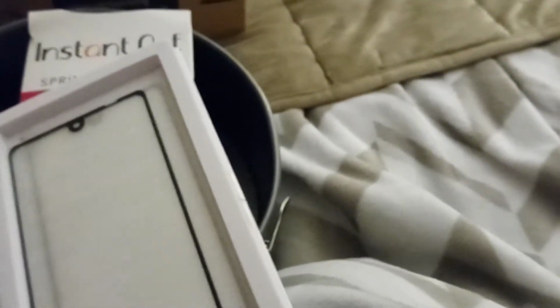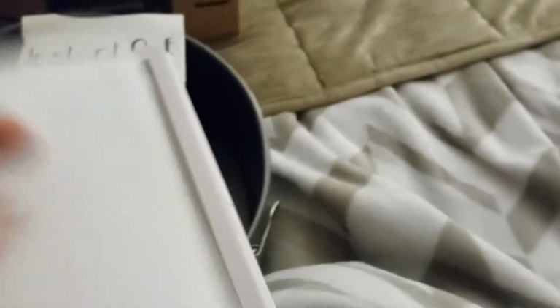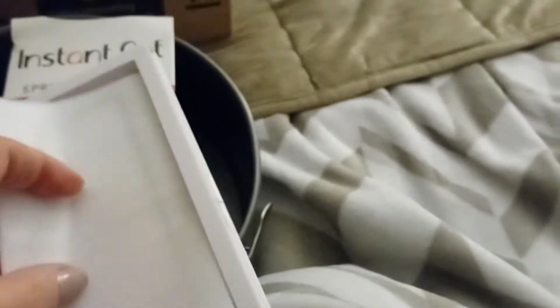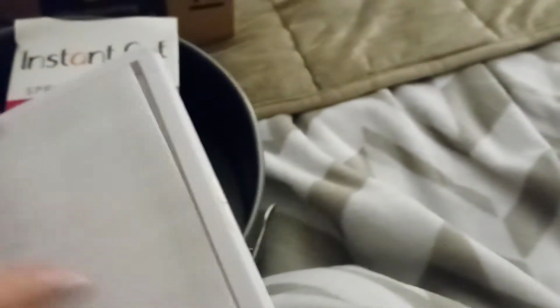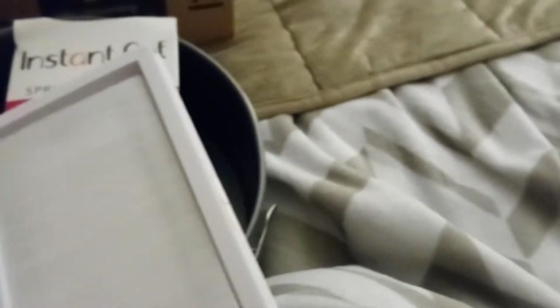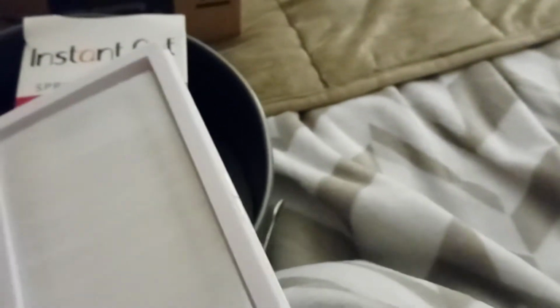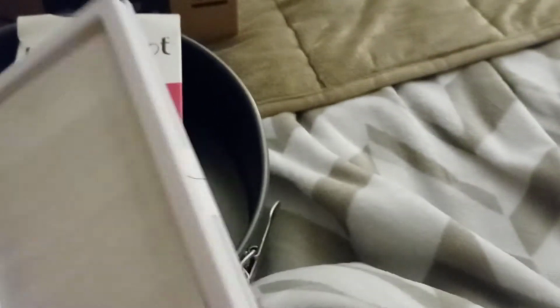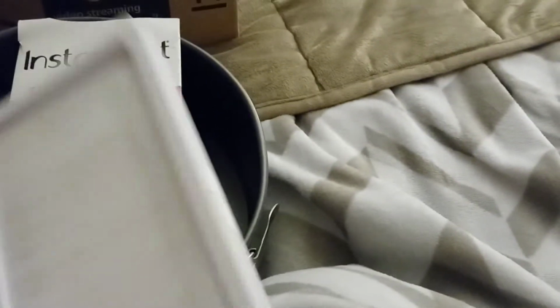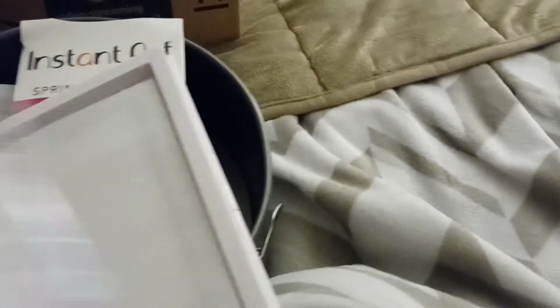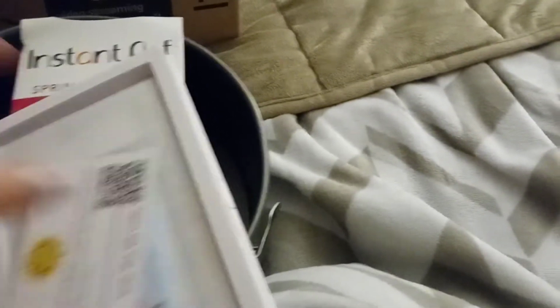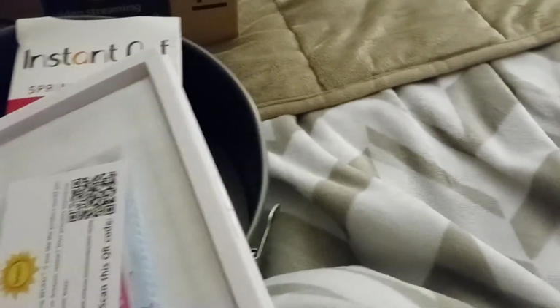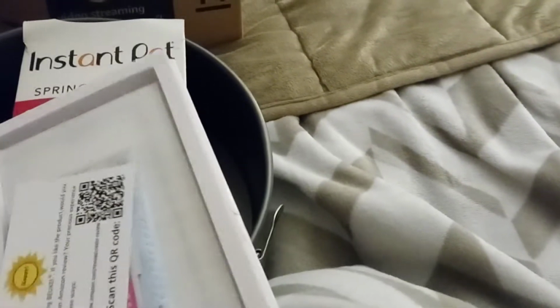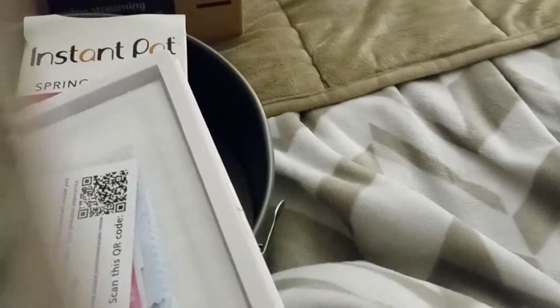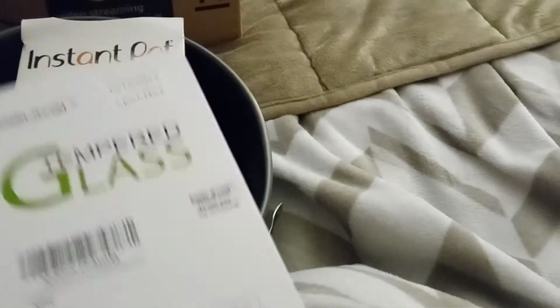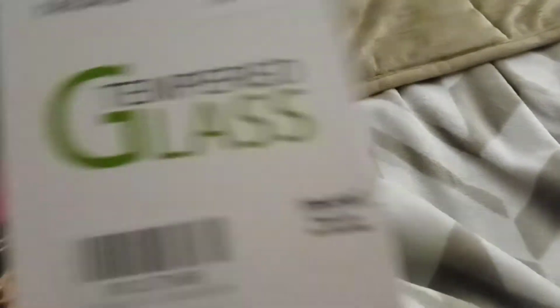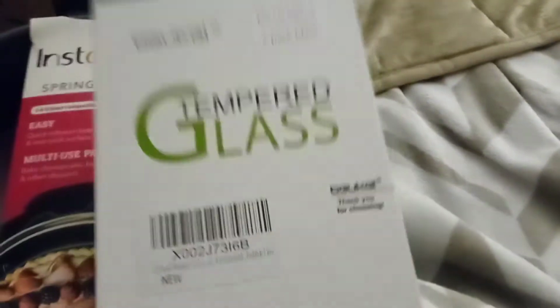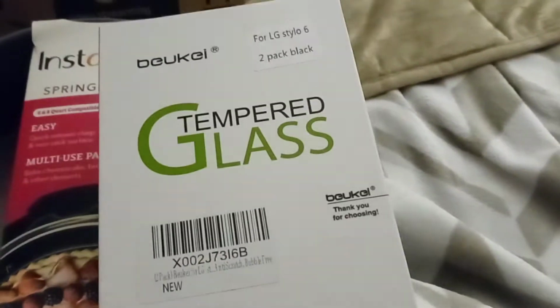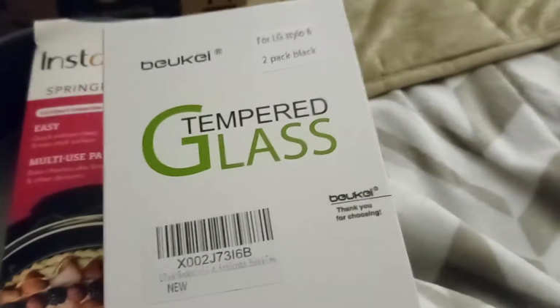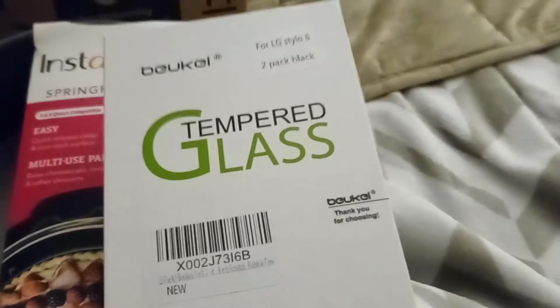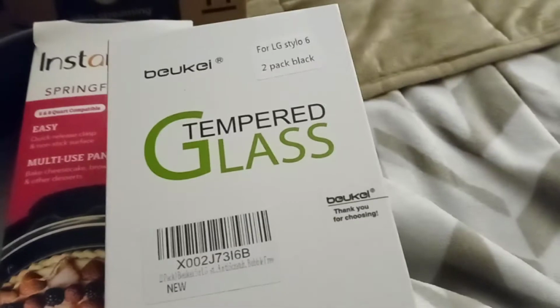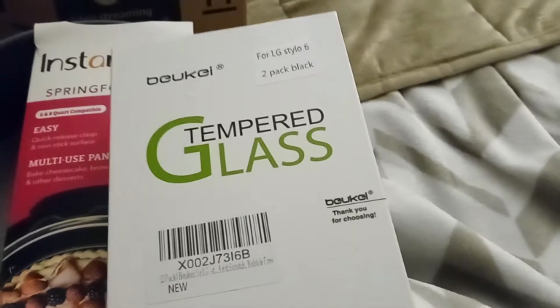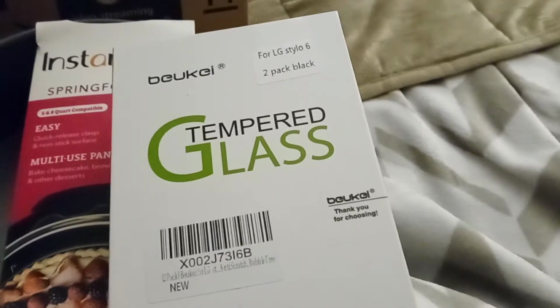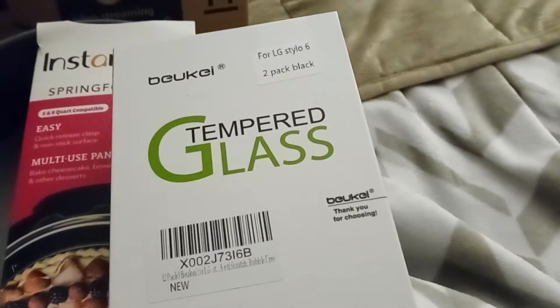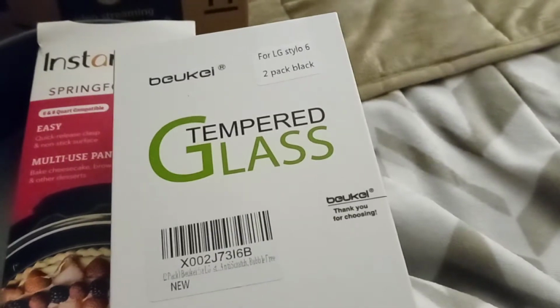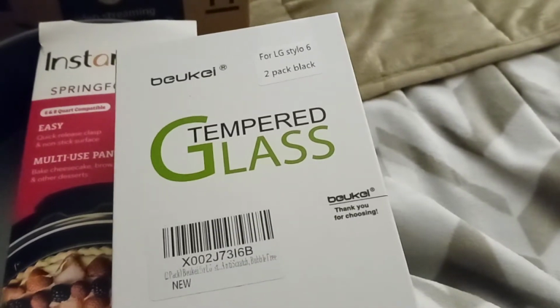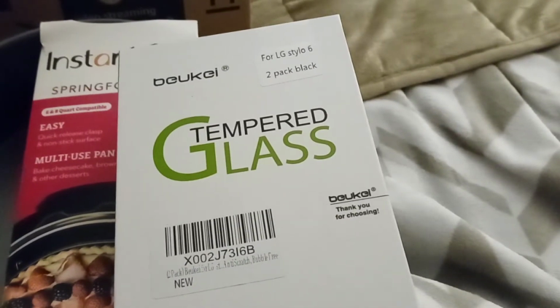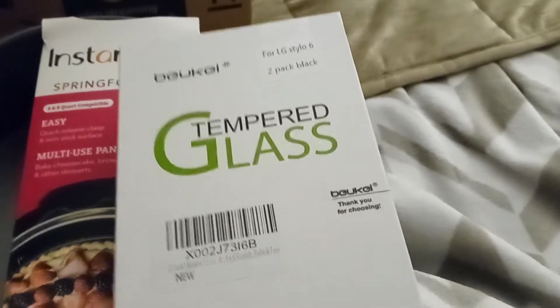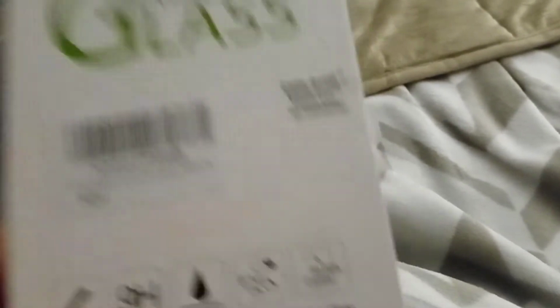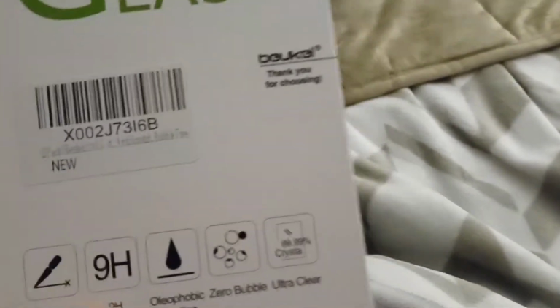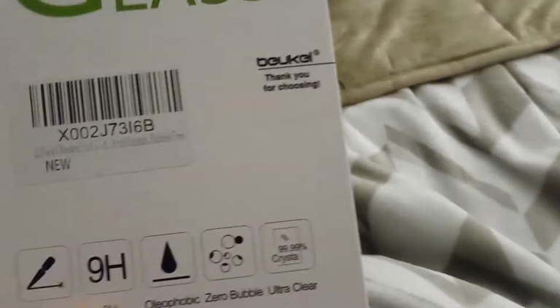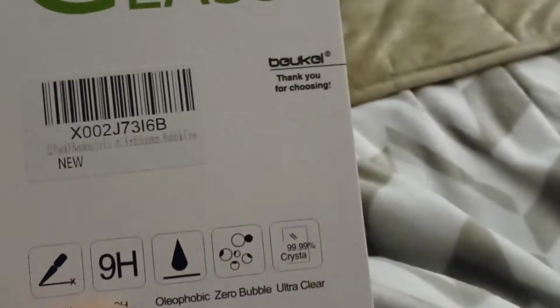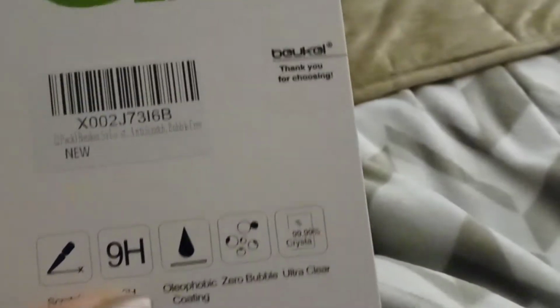I'm hoping these new ones don't break. I need to put that on my phone to fix it. These are, I think, $5.99 or $6.99 for two.